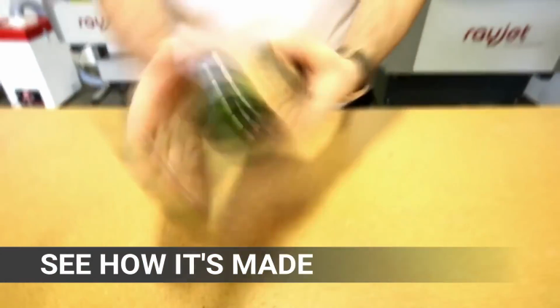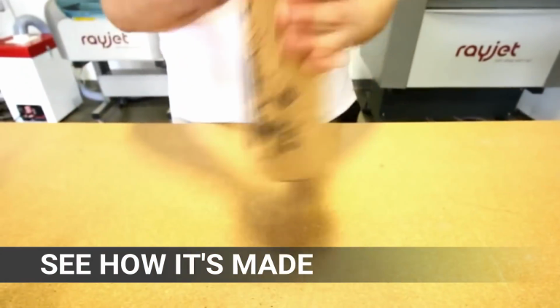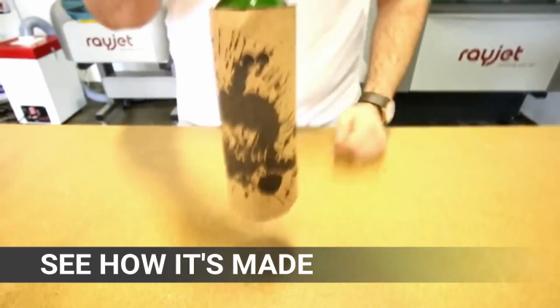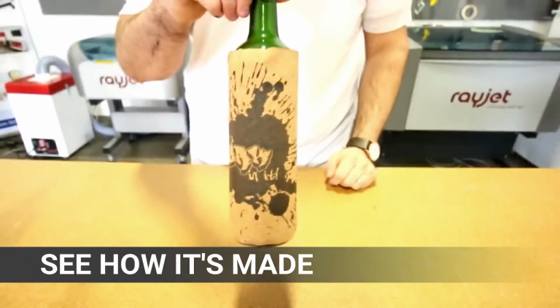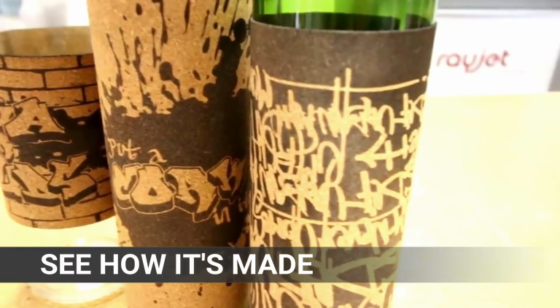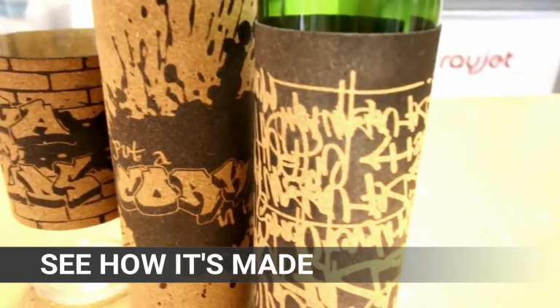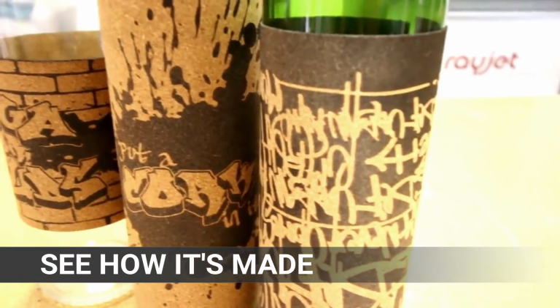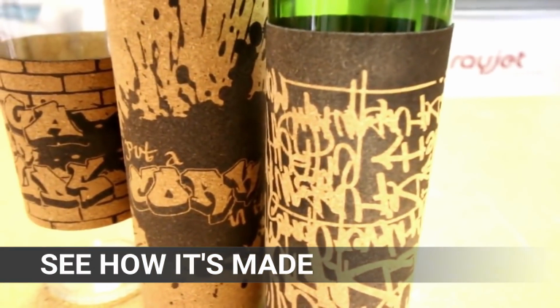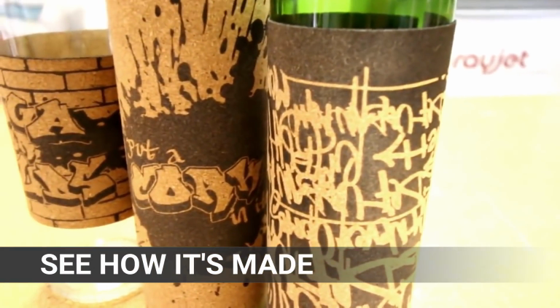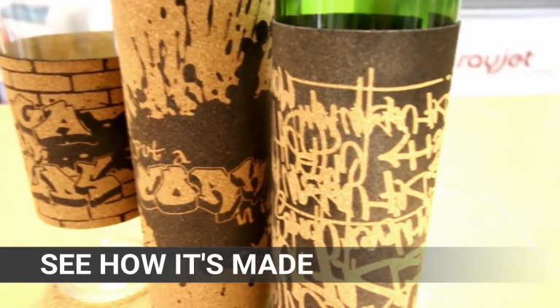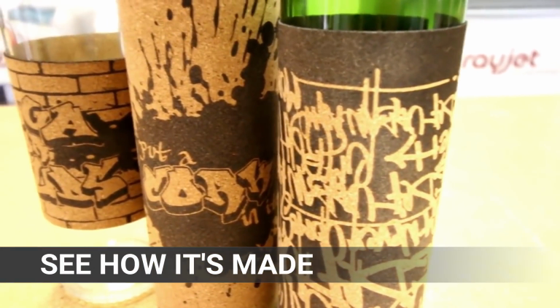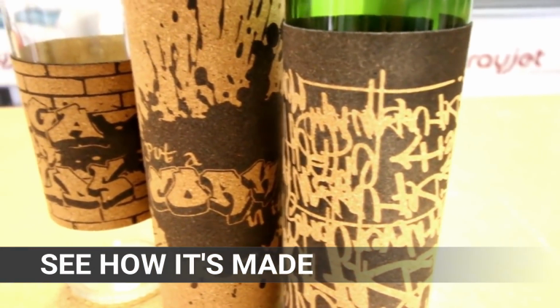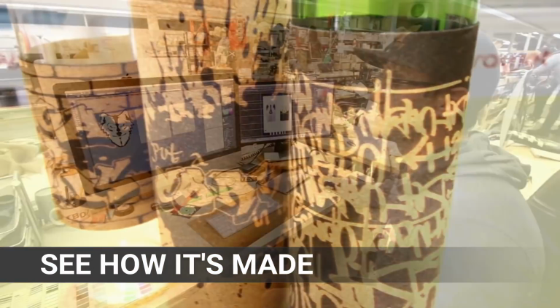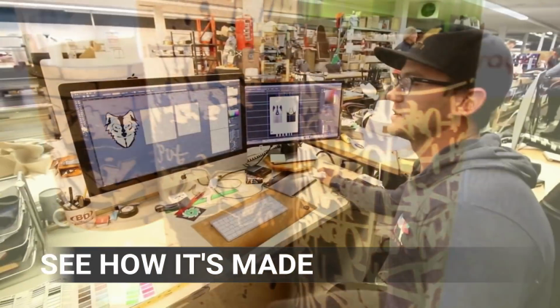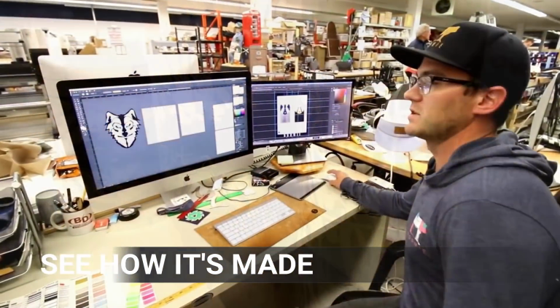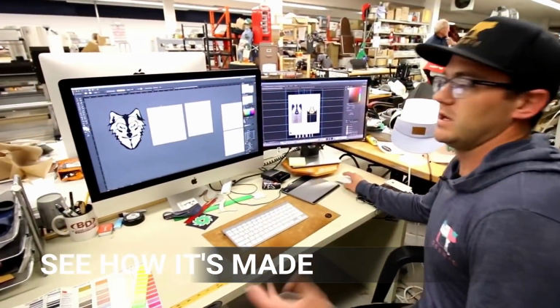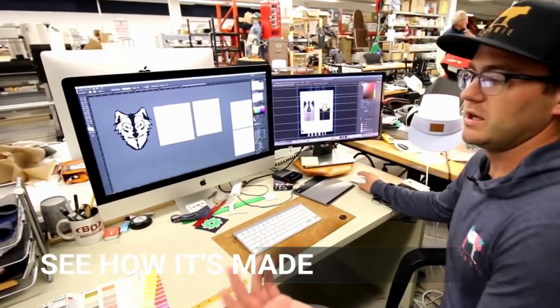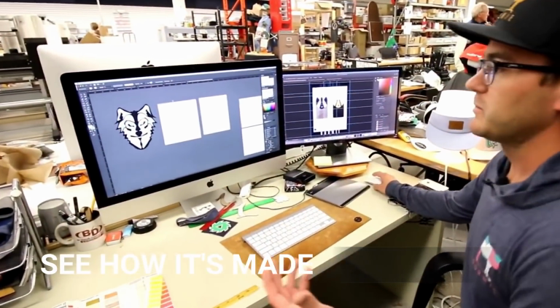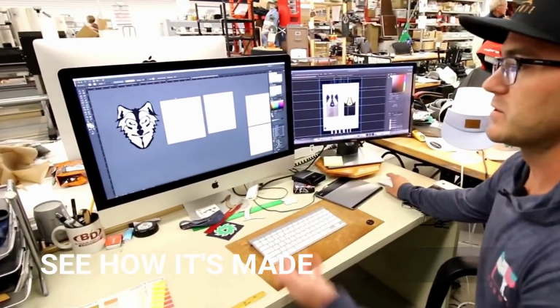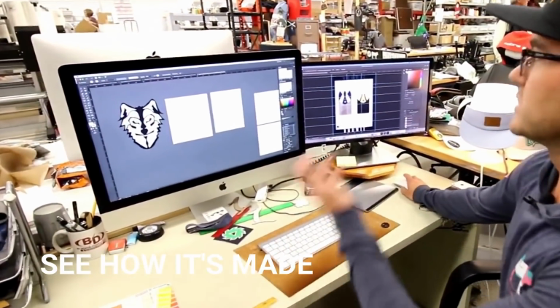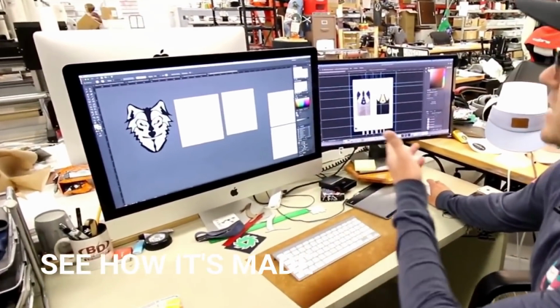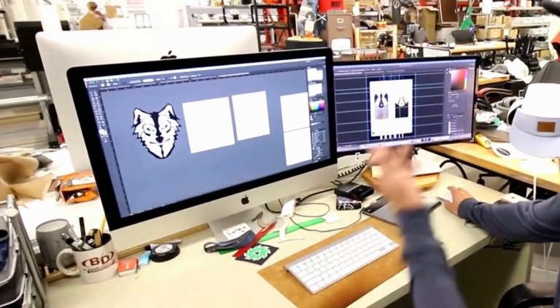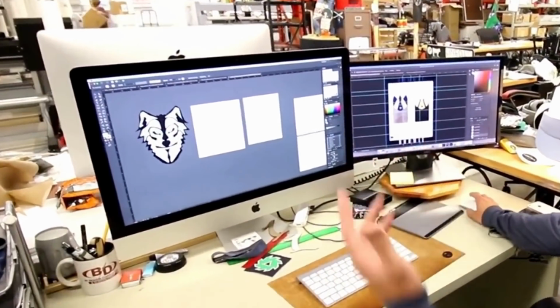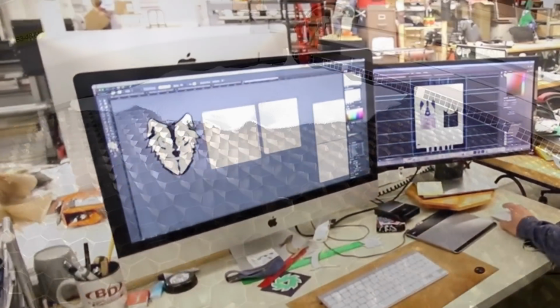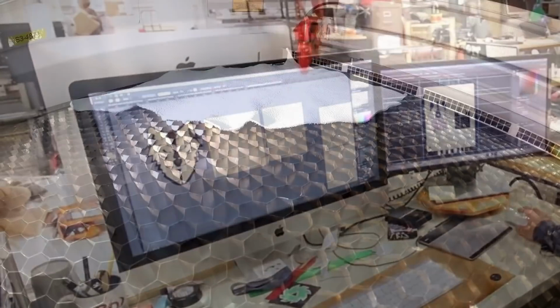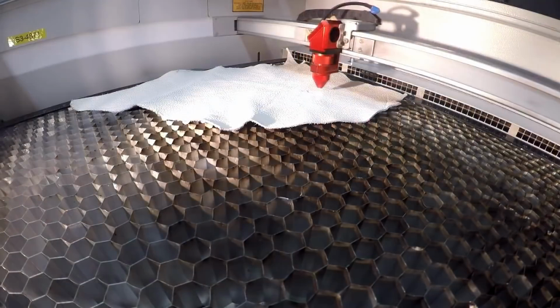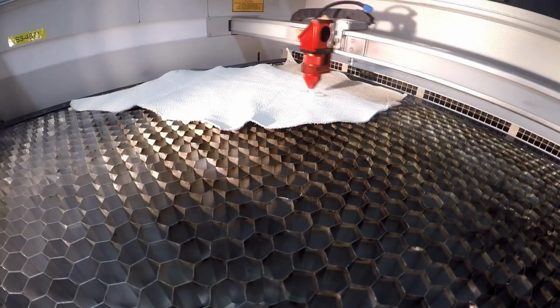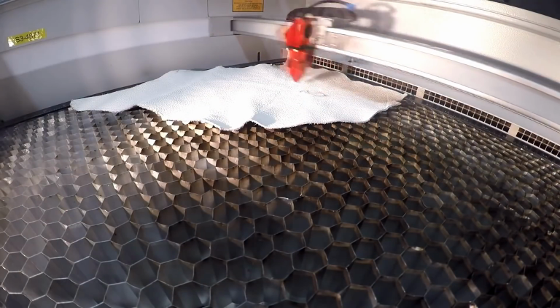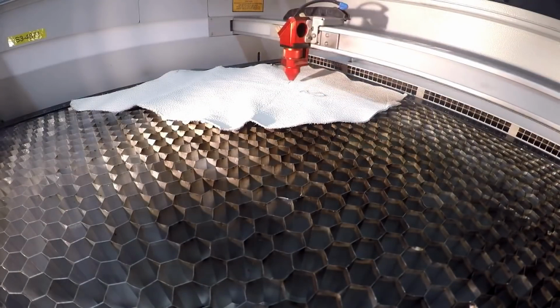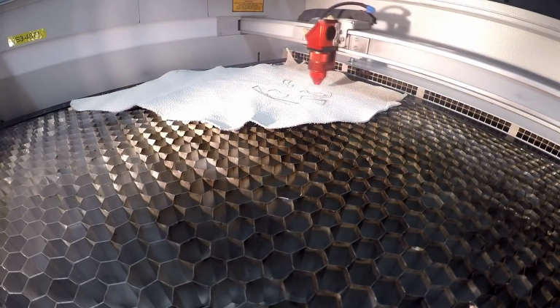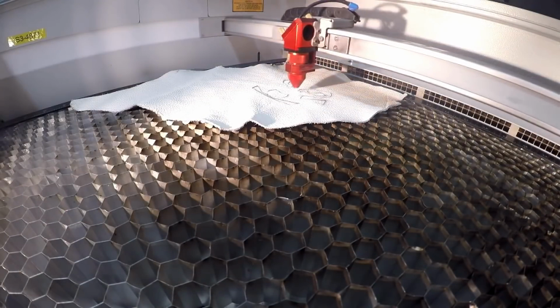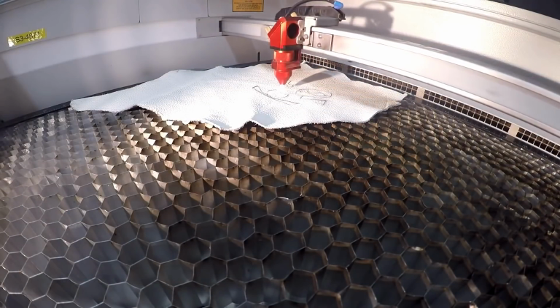Learn how we make products from wood, paper, plastics, metal, glass, and much much more.